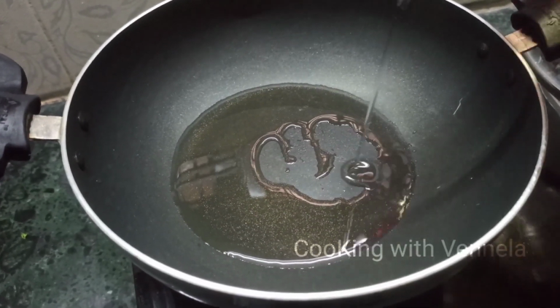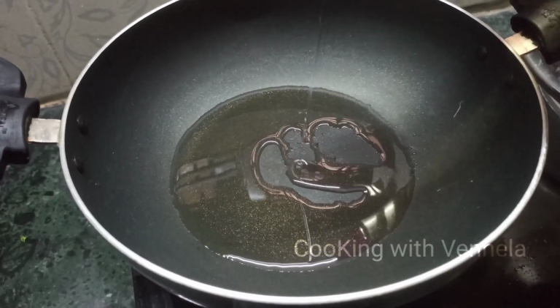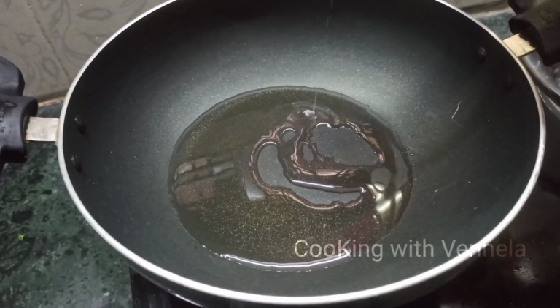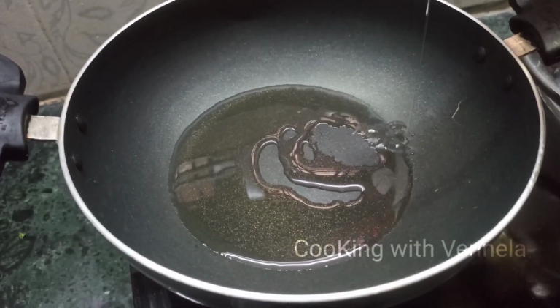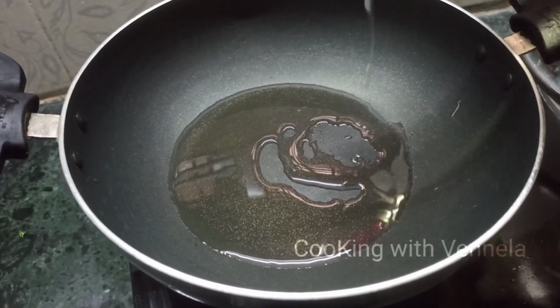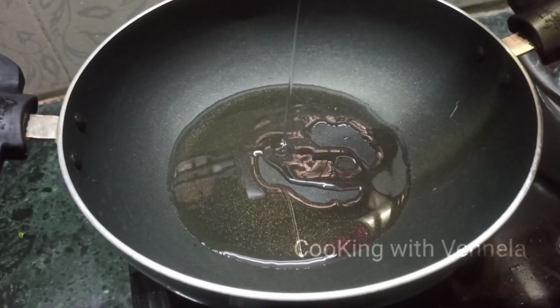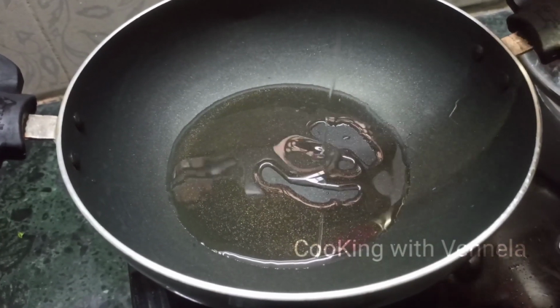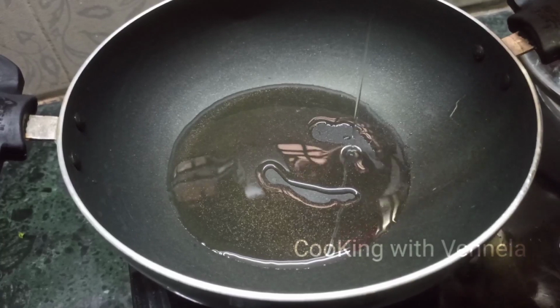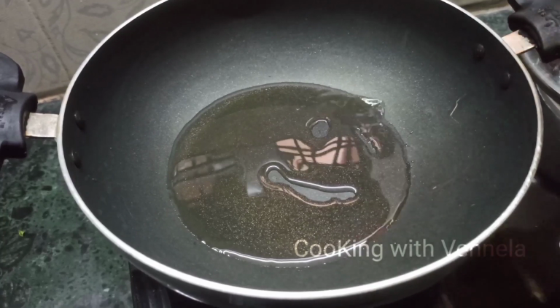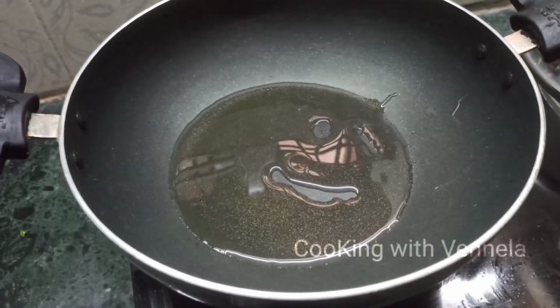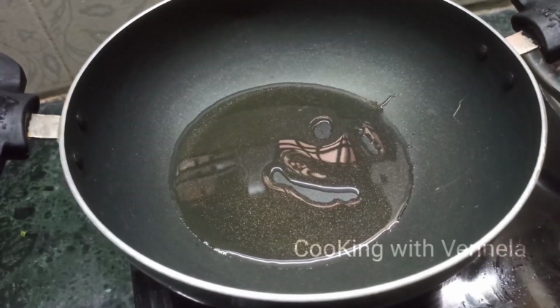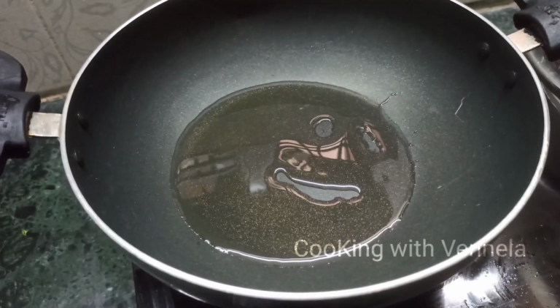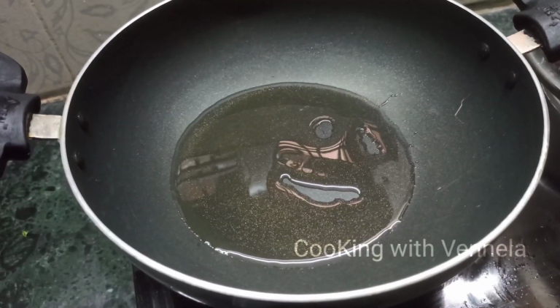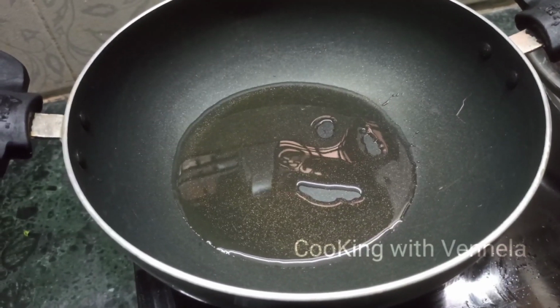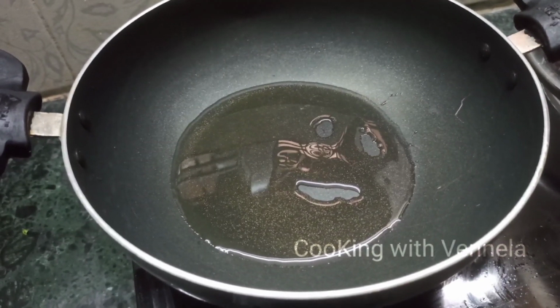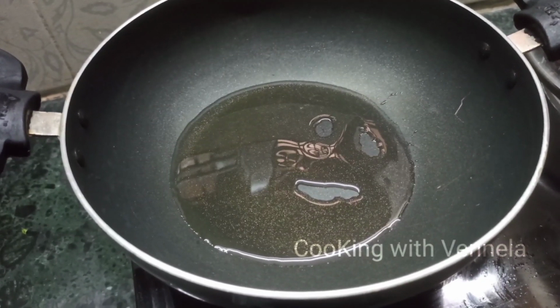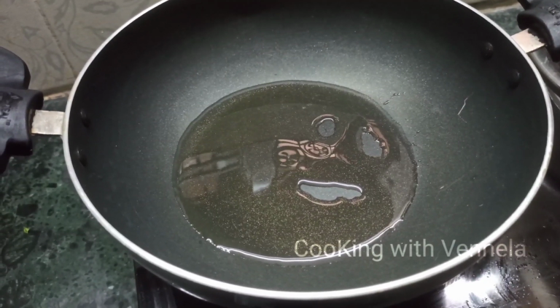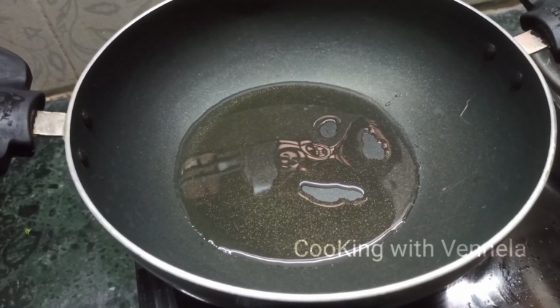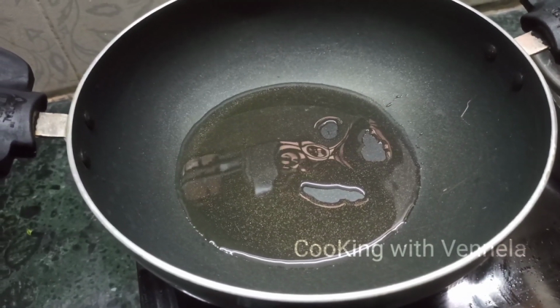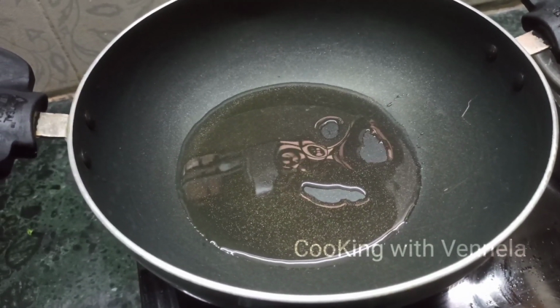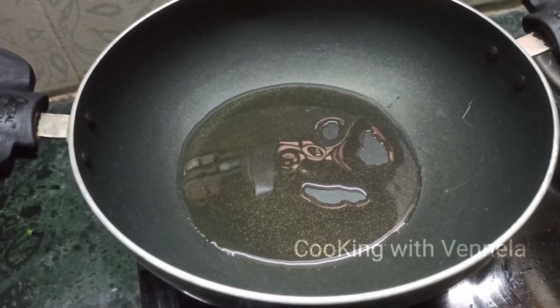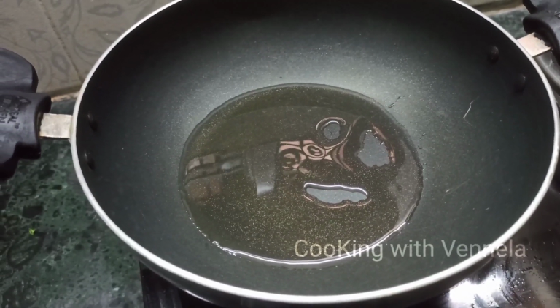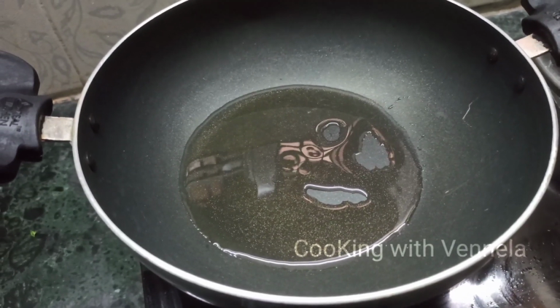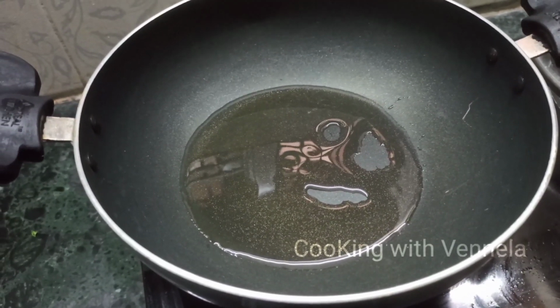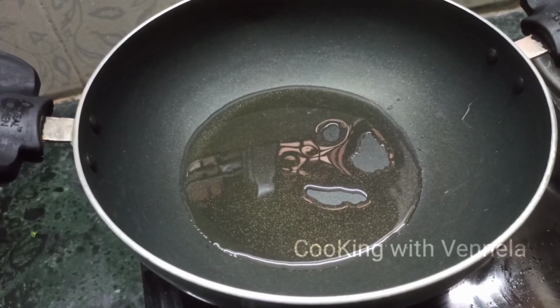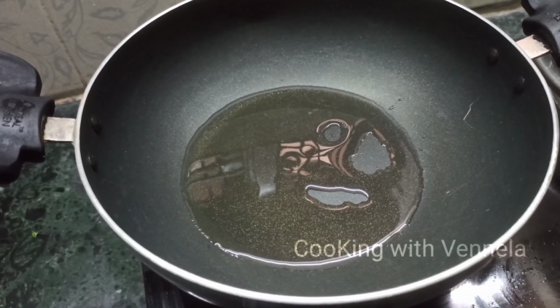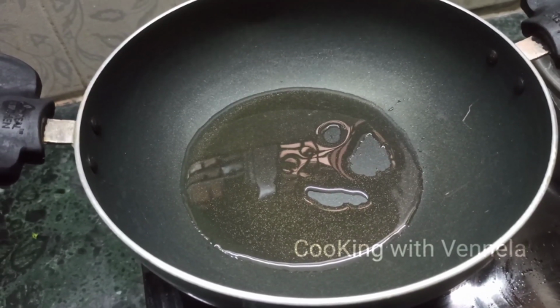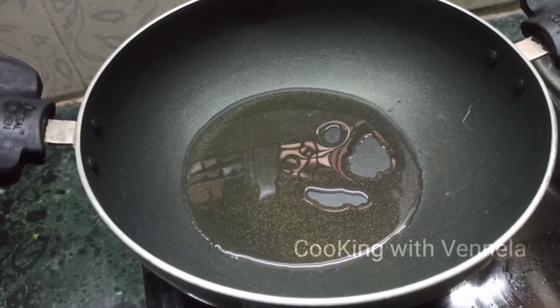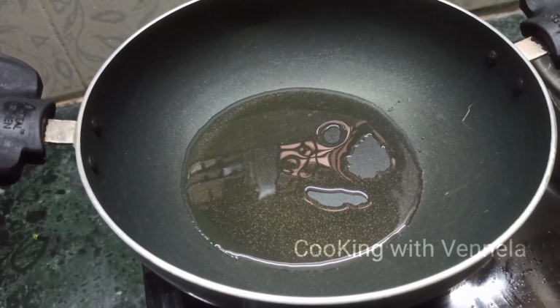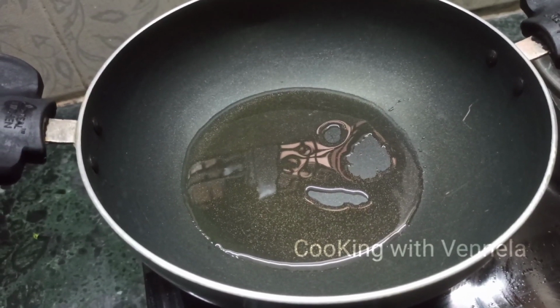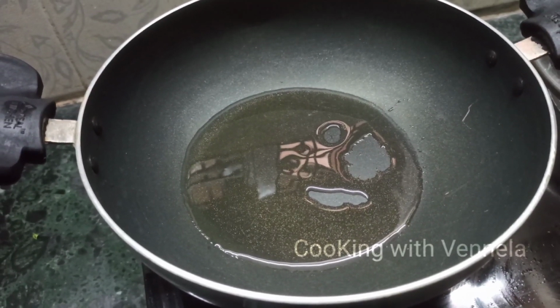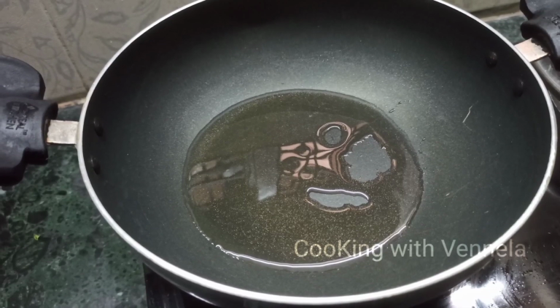Put 2 tablespoons of oil in the stove. Put a little oil onto the fish skin.